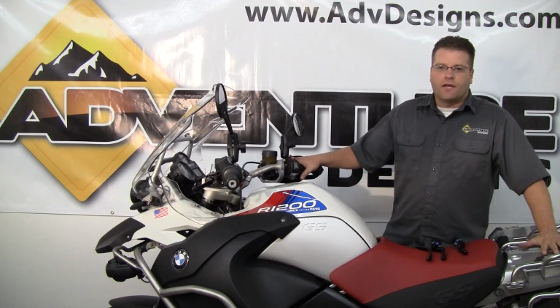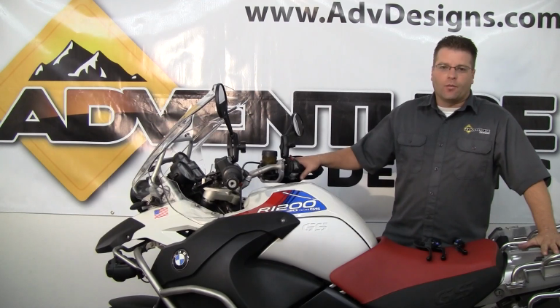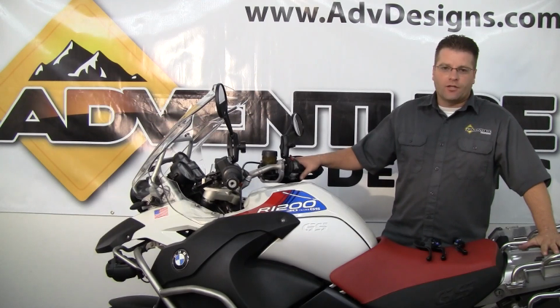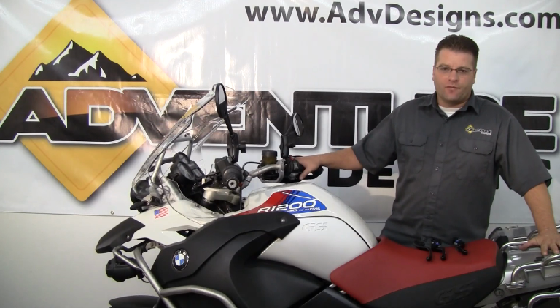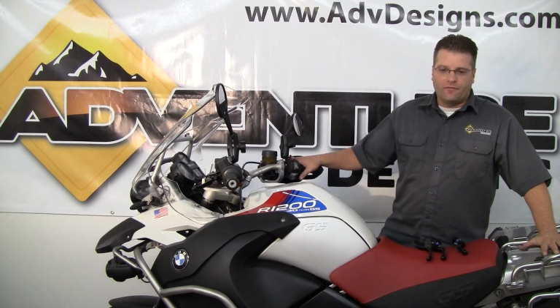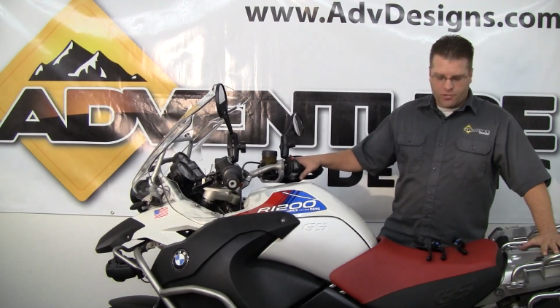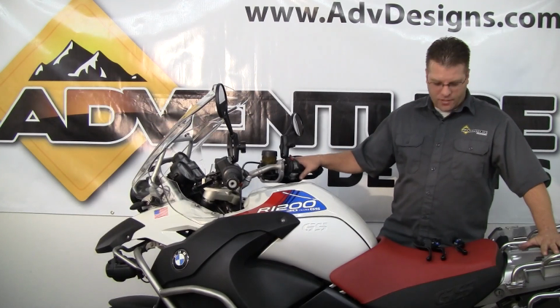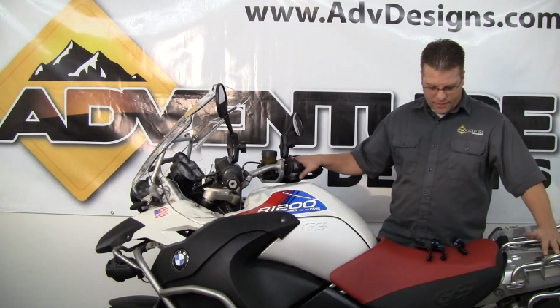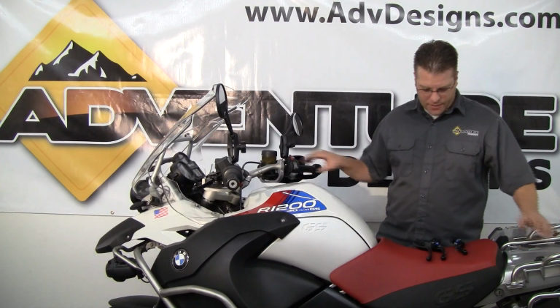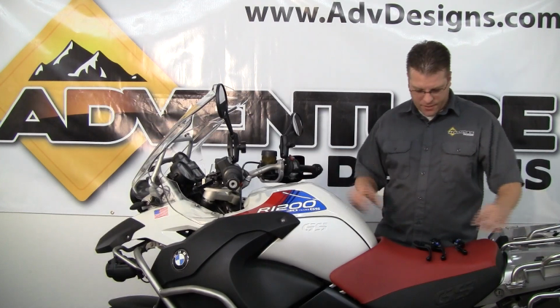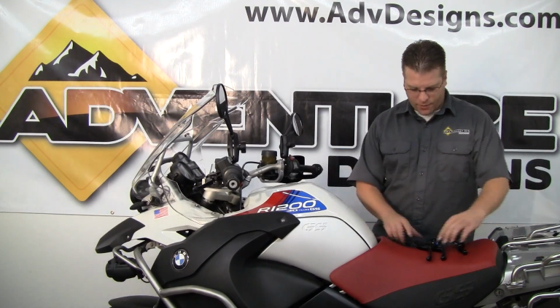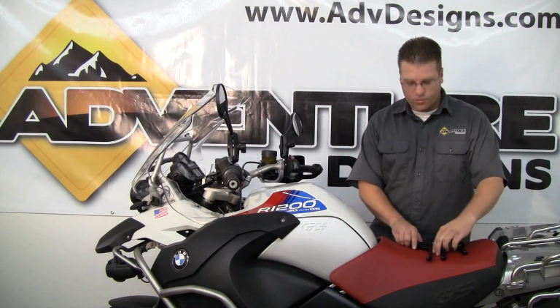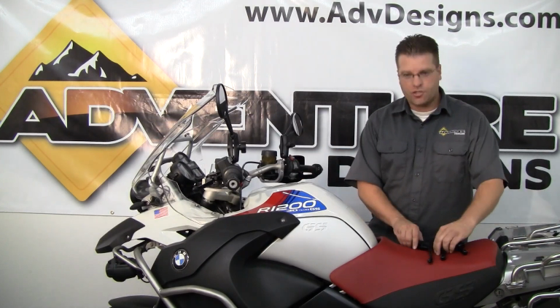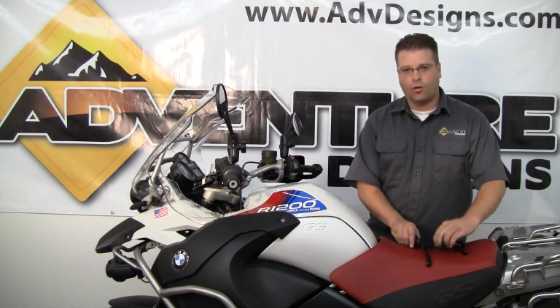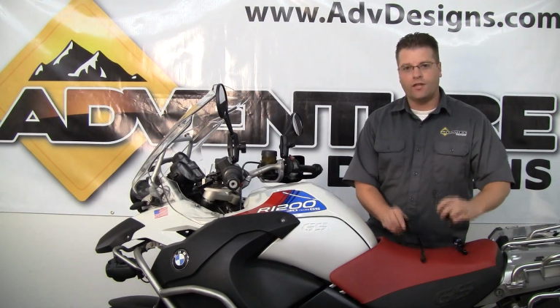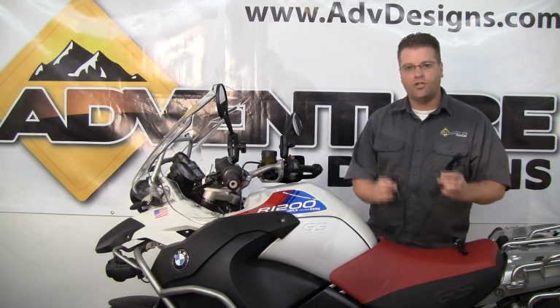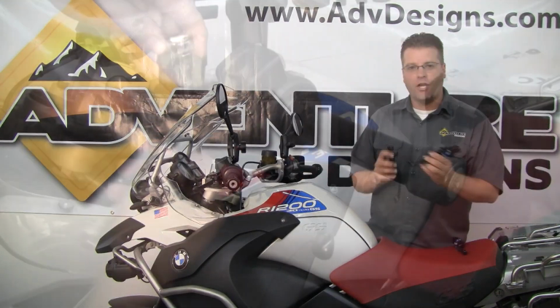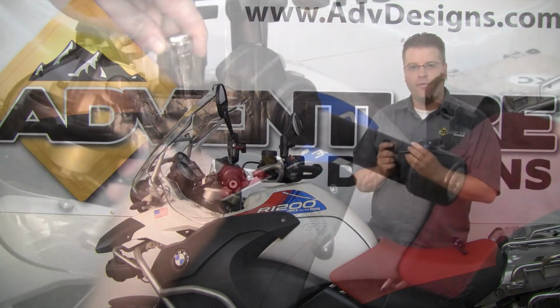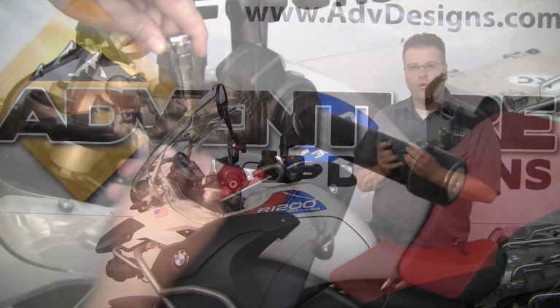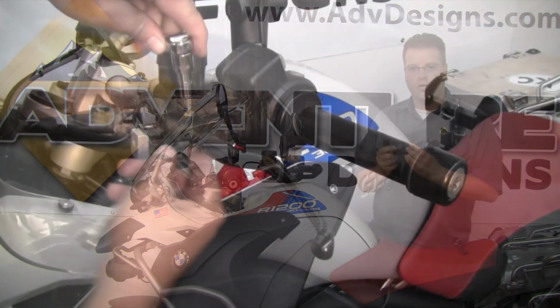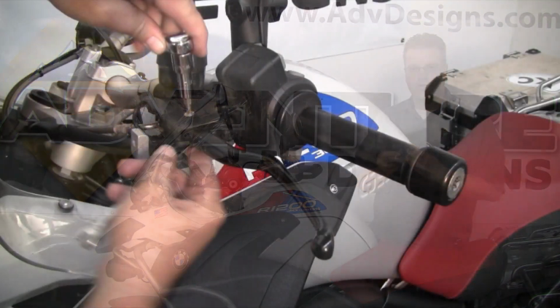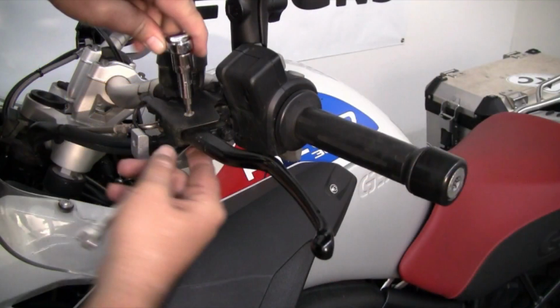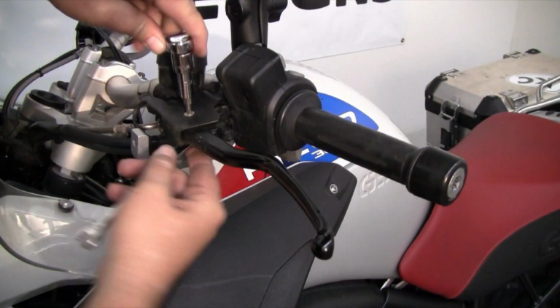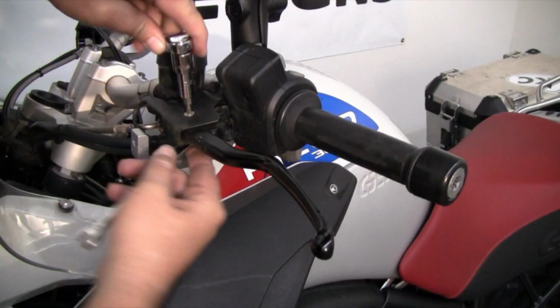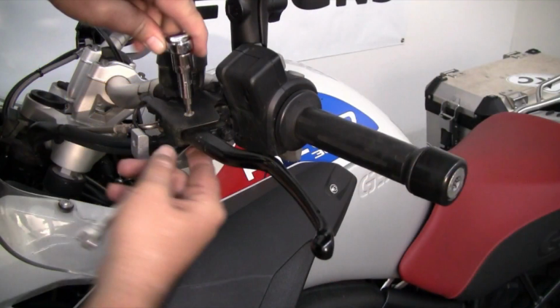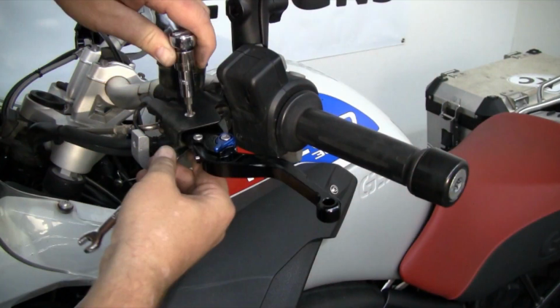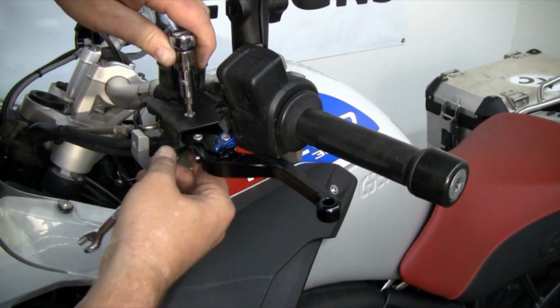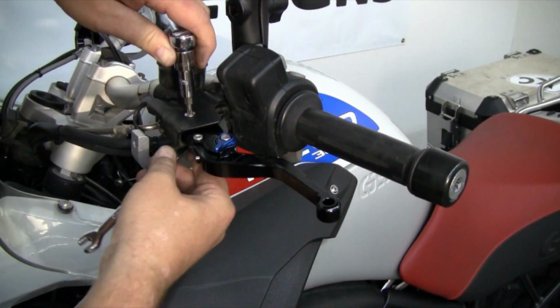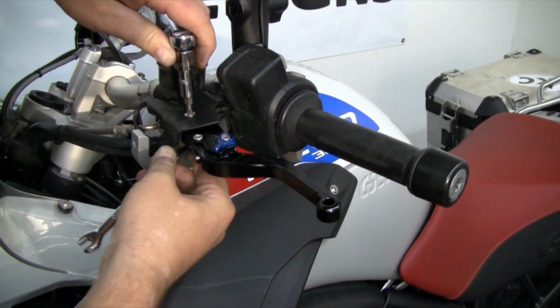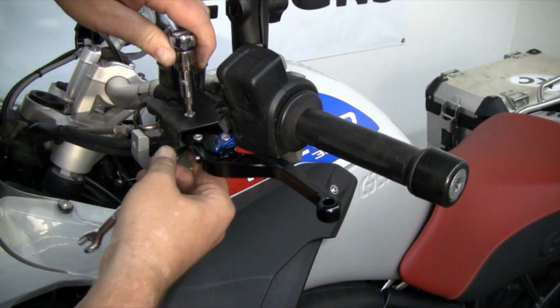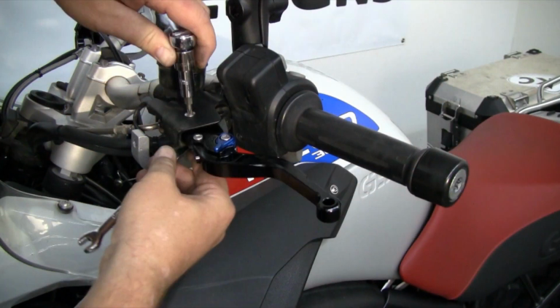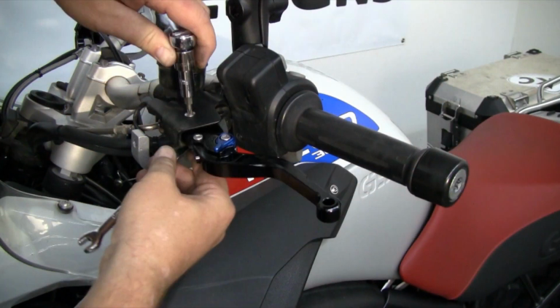Kyle Brach, your friend of Adventure Designs, and today we're installing the JPR Shorty Levers on this R1200GS.